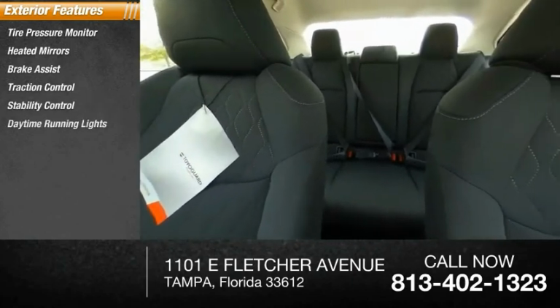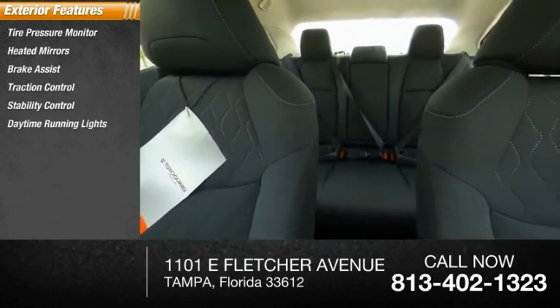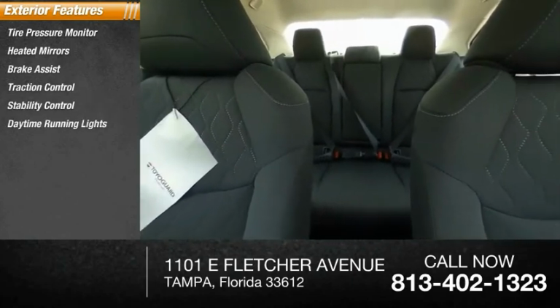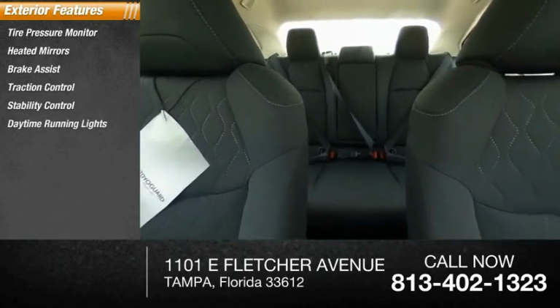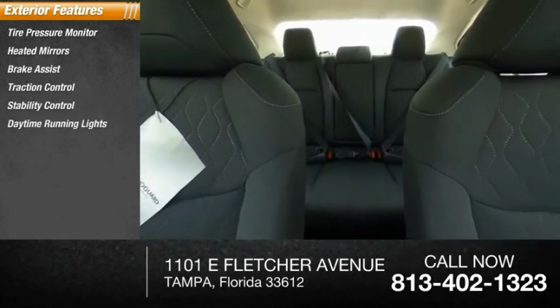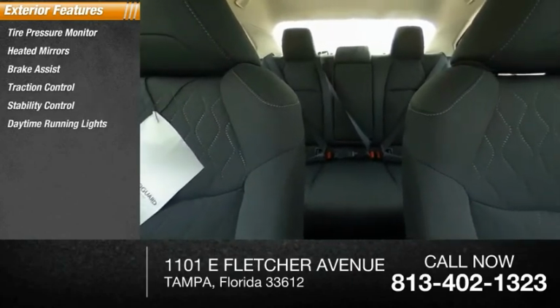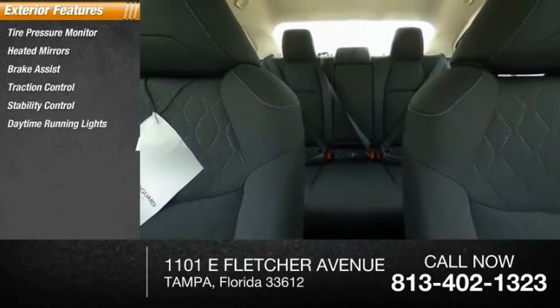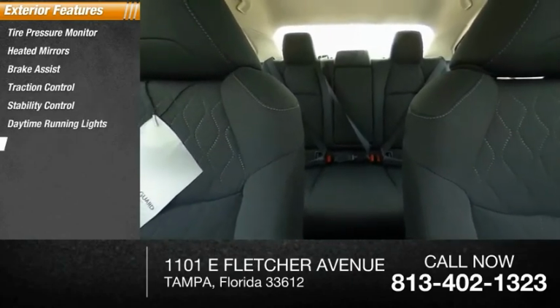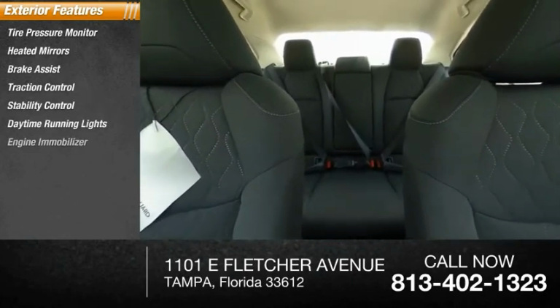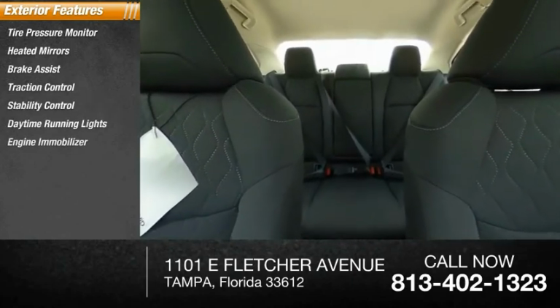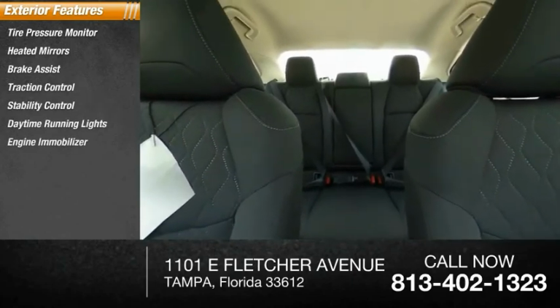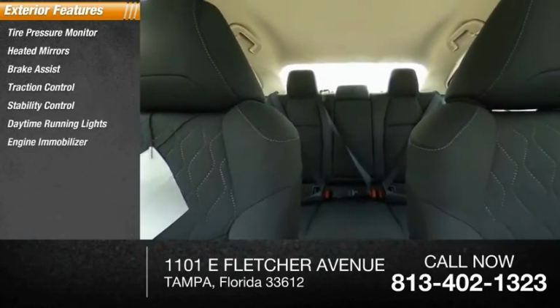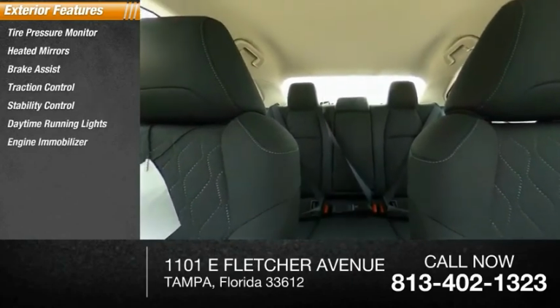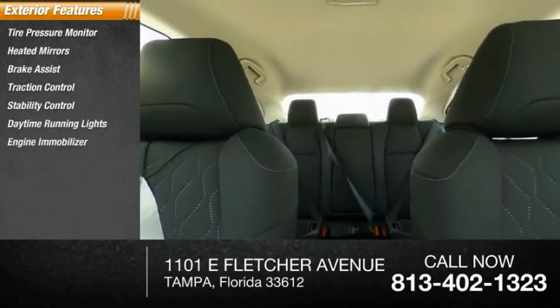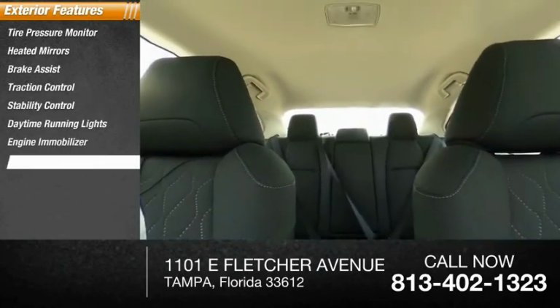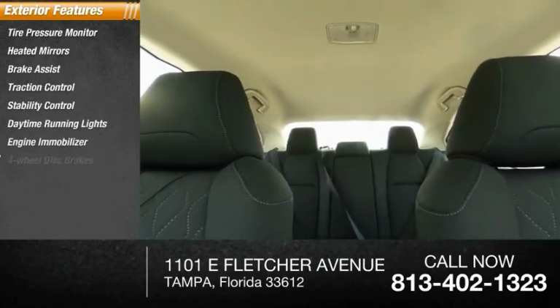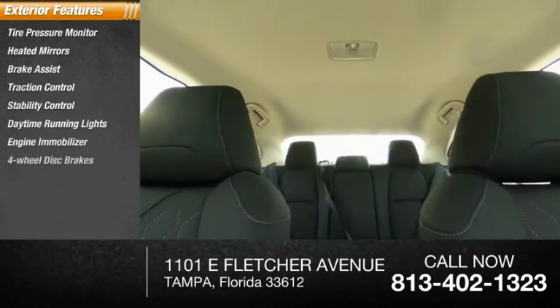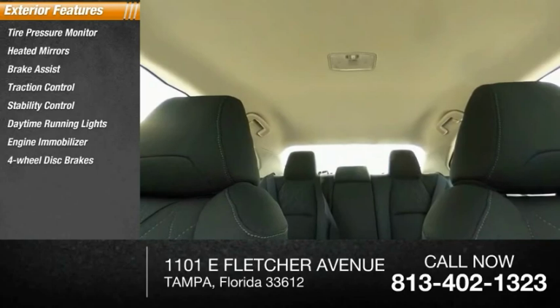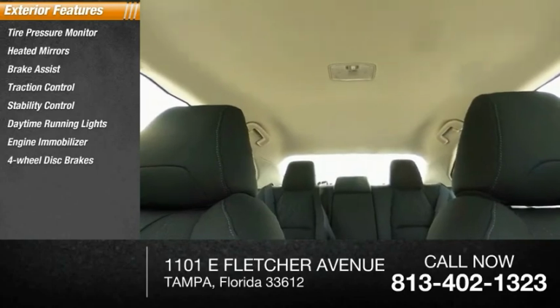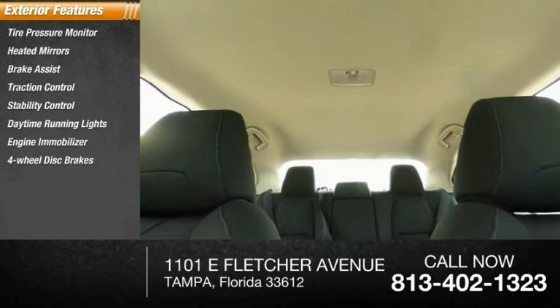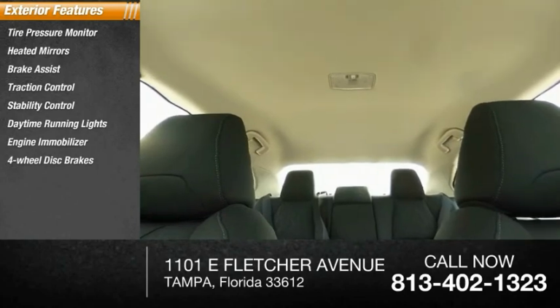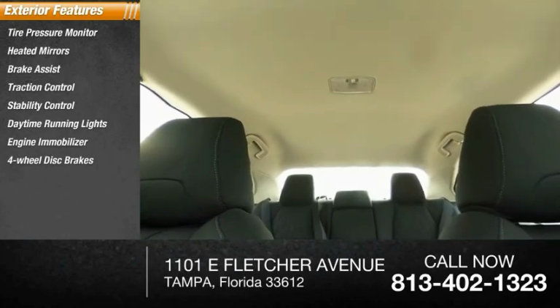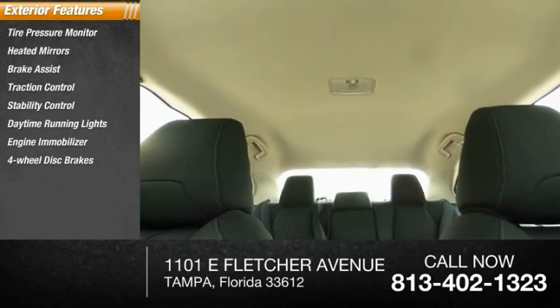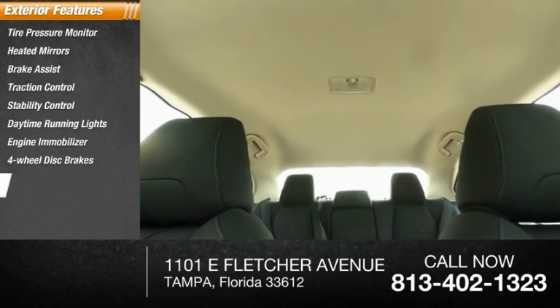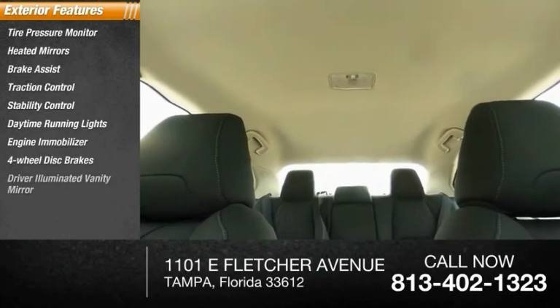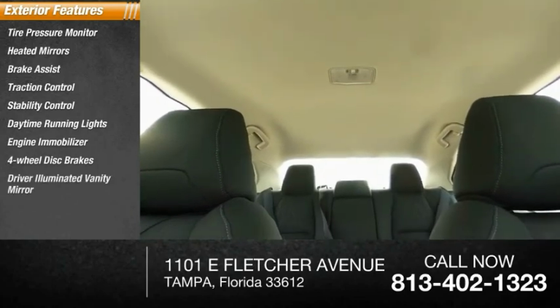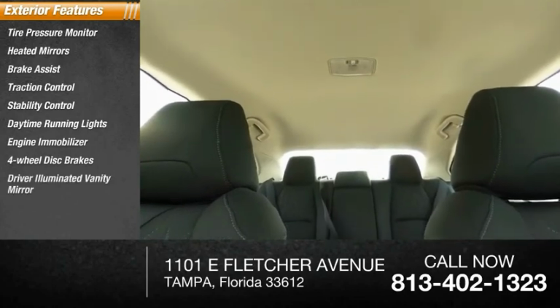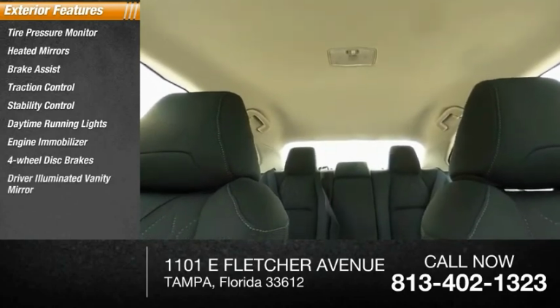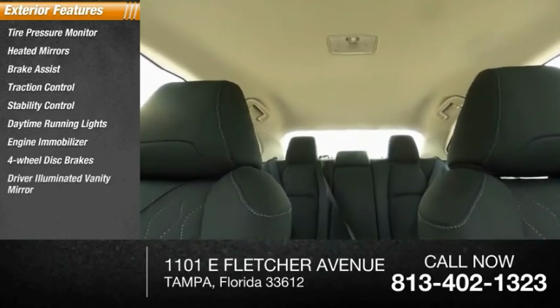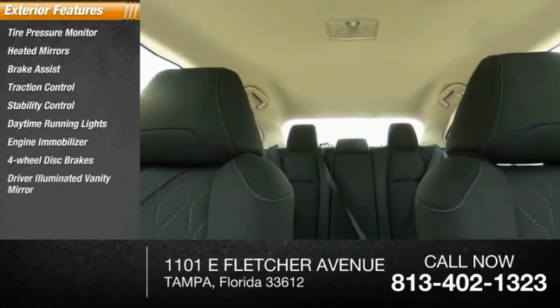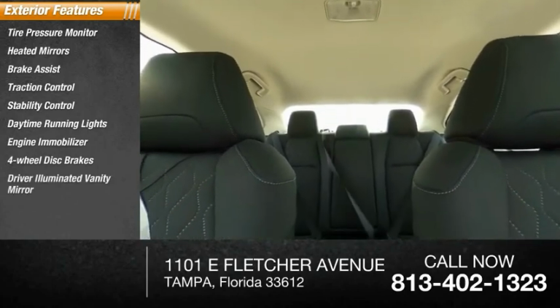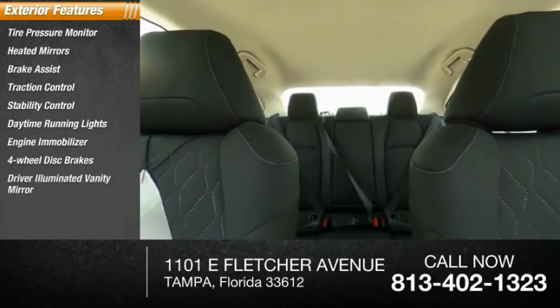Engine immobilizer, four-wheel disc brakes, driver-illuminated vanity mirror, and wheel covers.